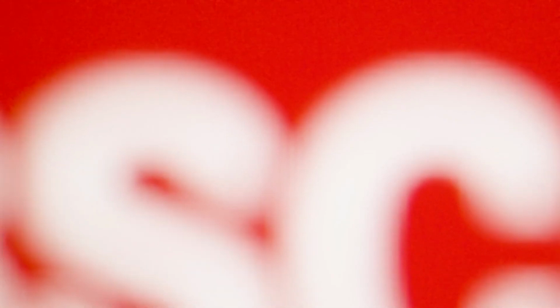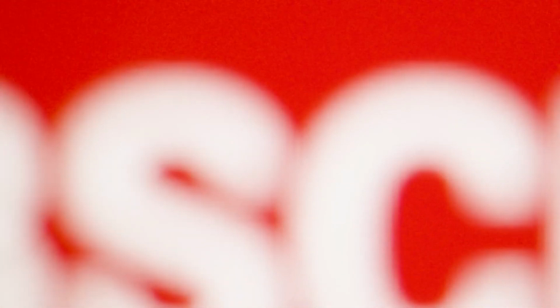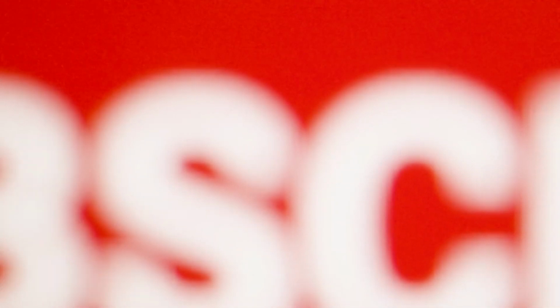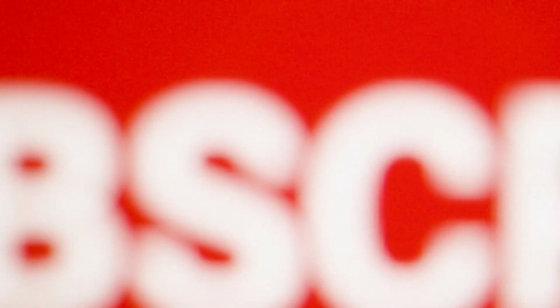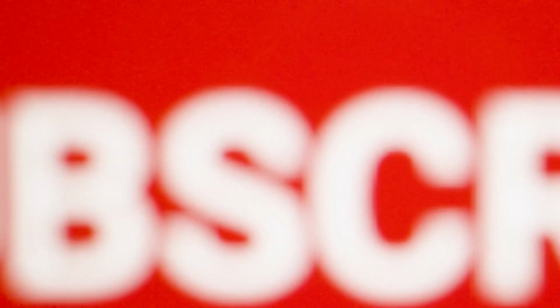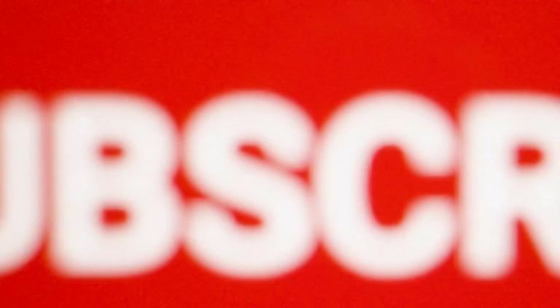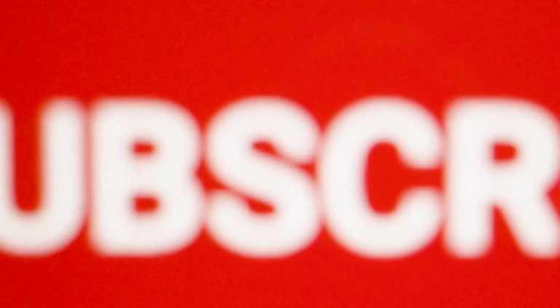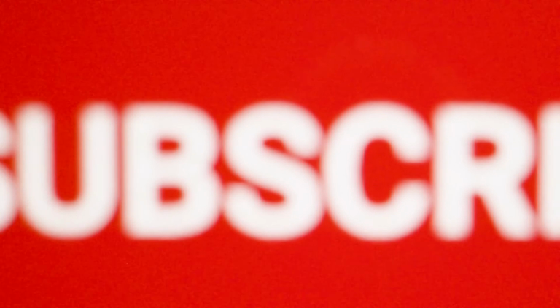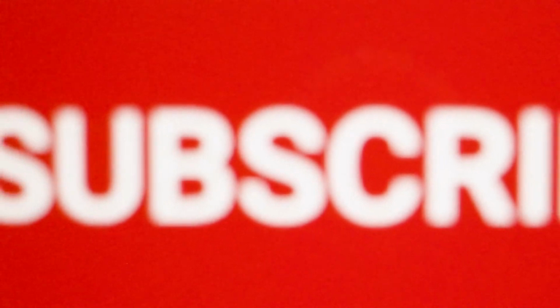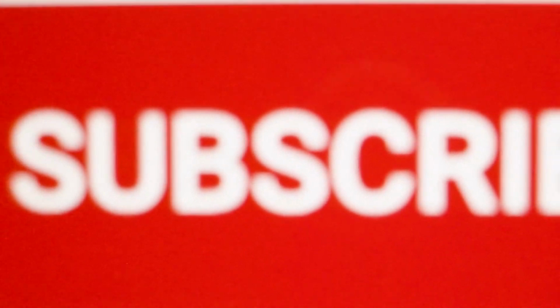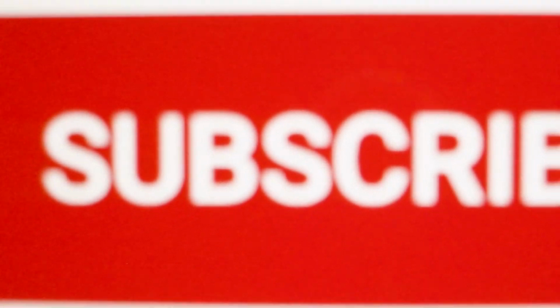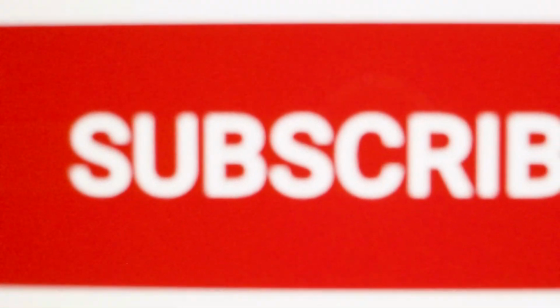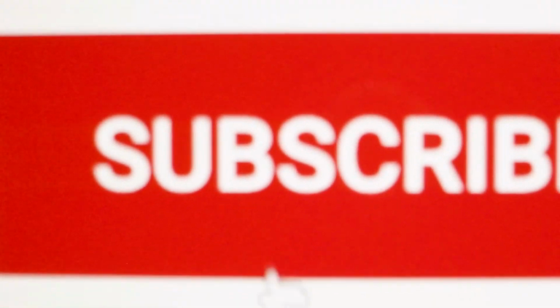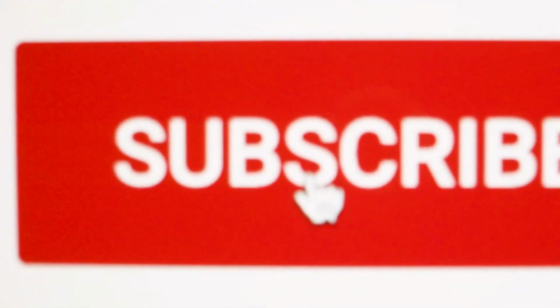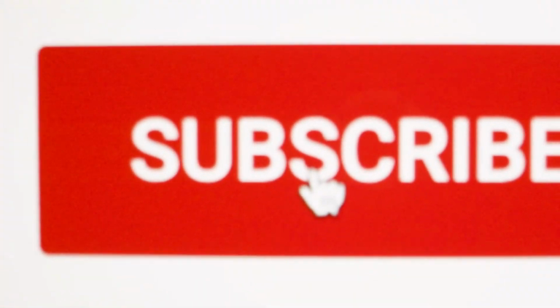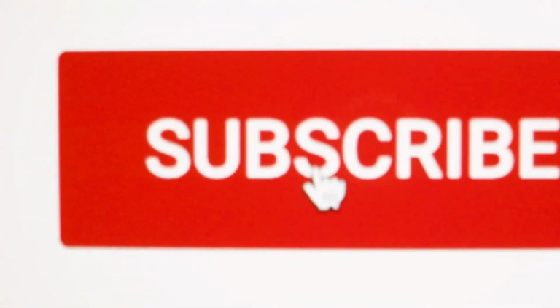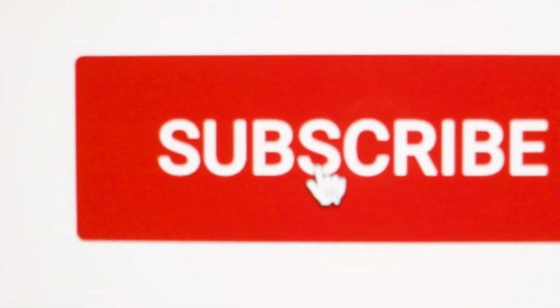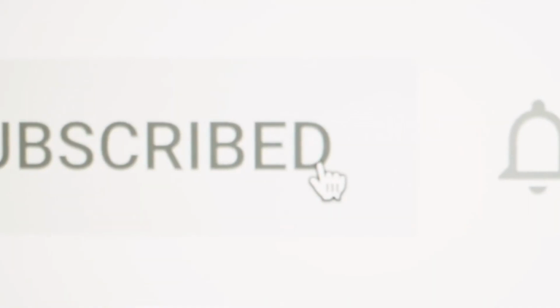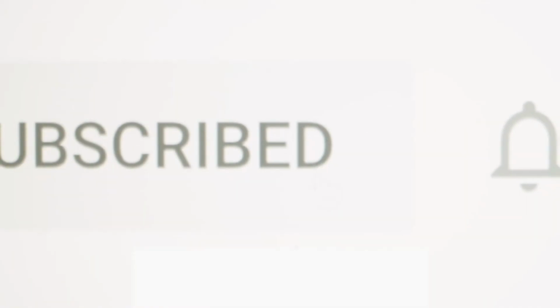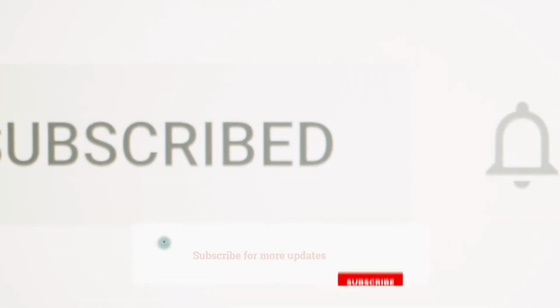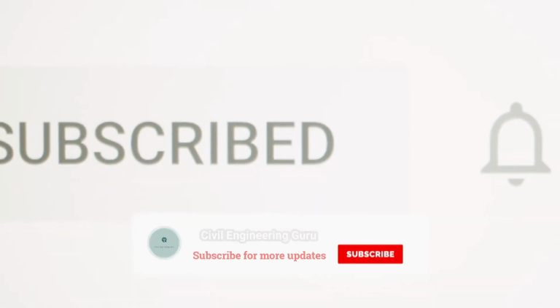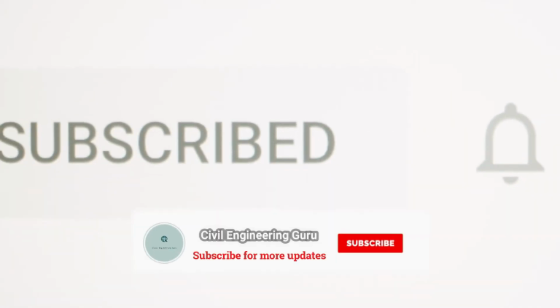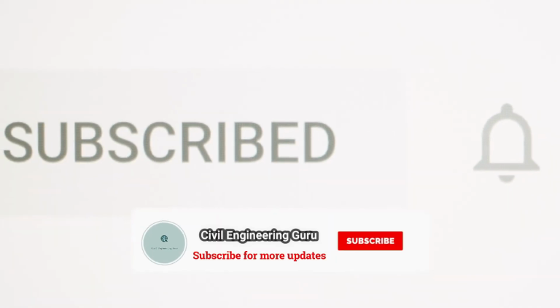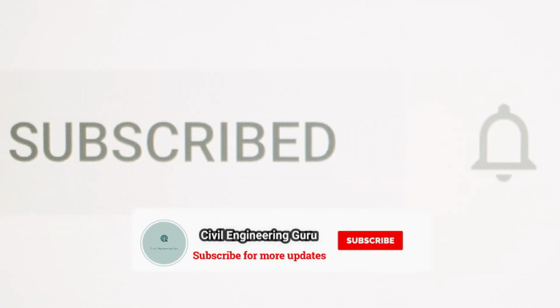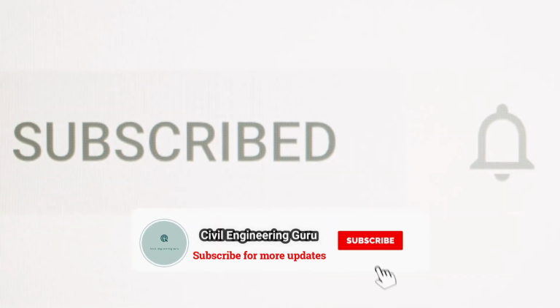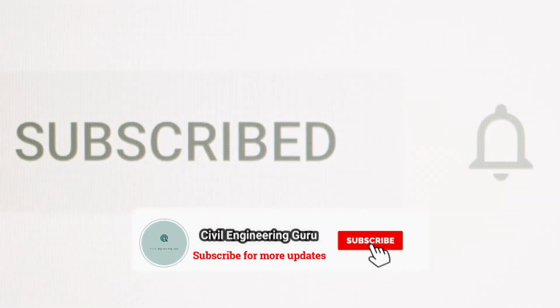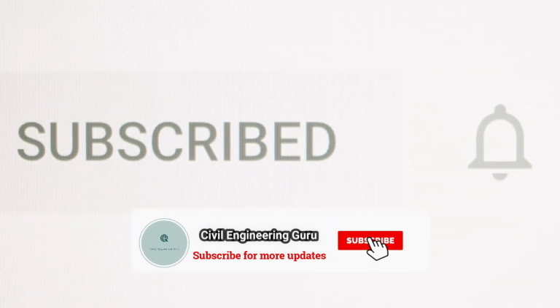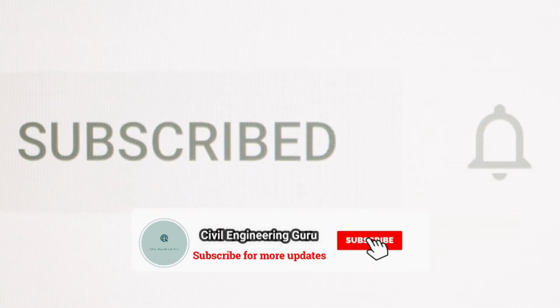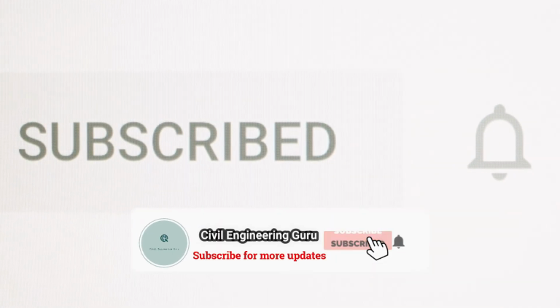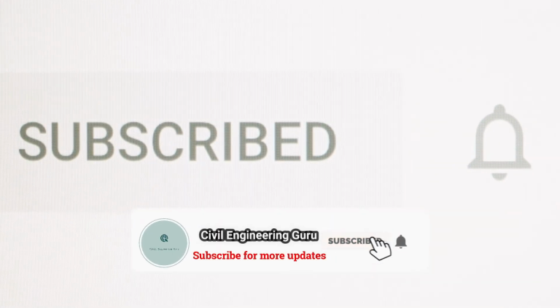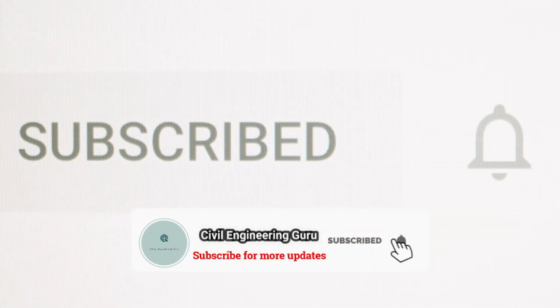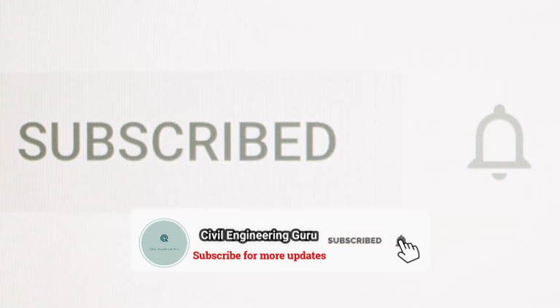If you enjoyed our today's video, then like and share our video, and subscribe to our channel.